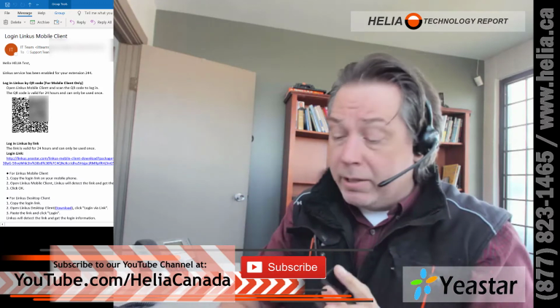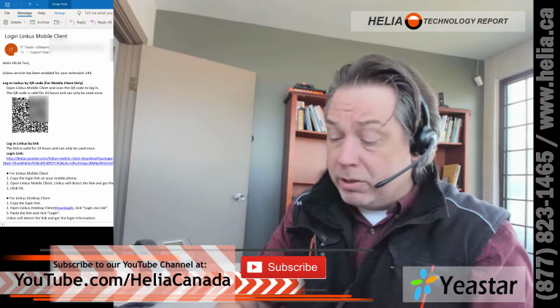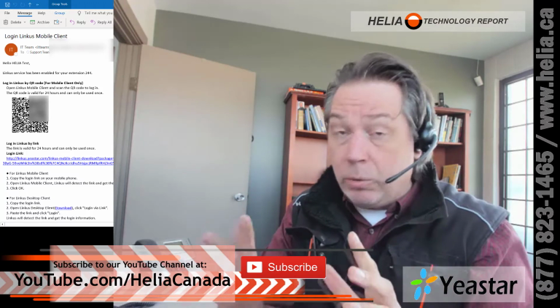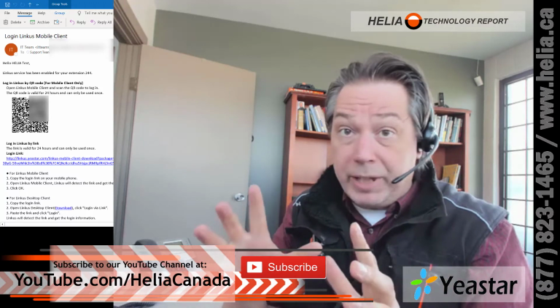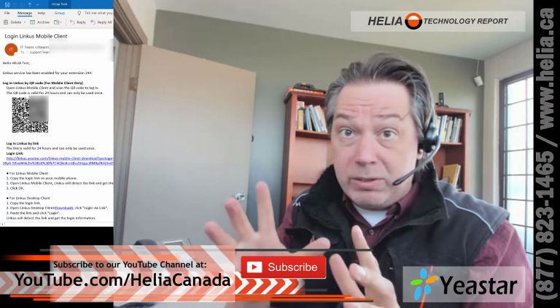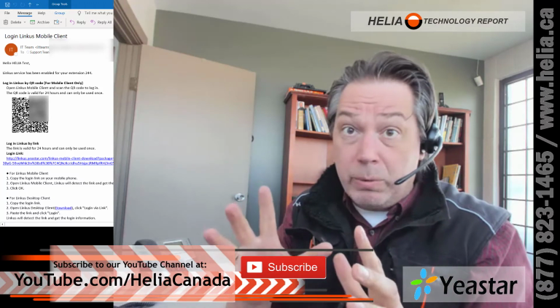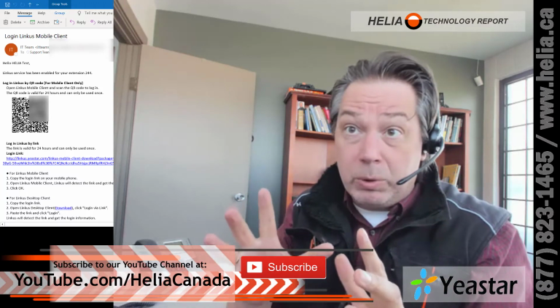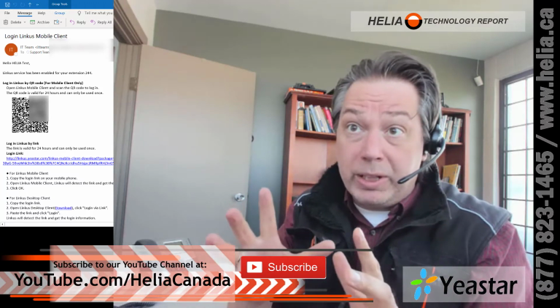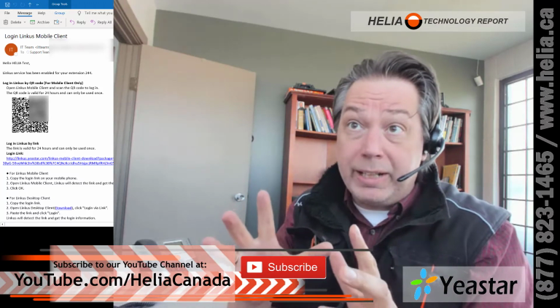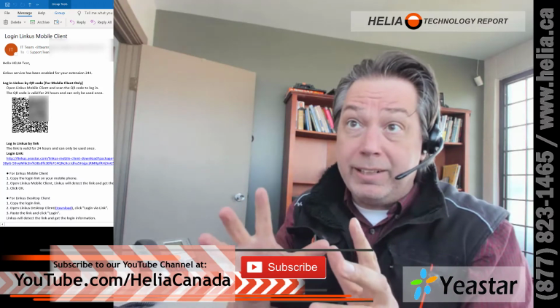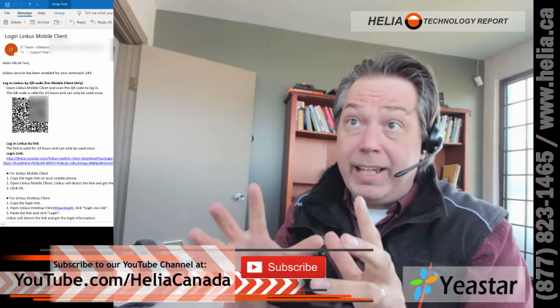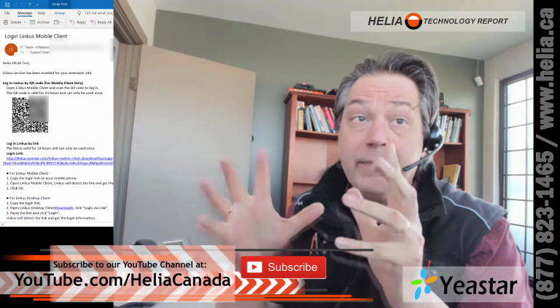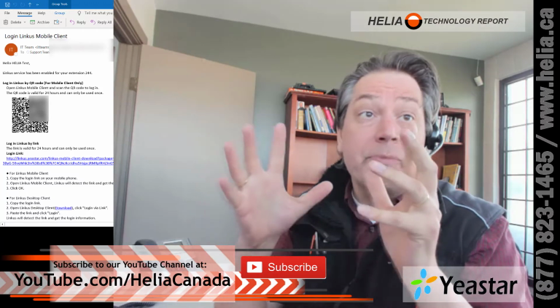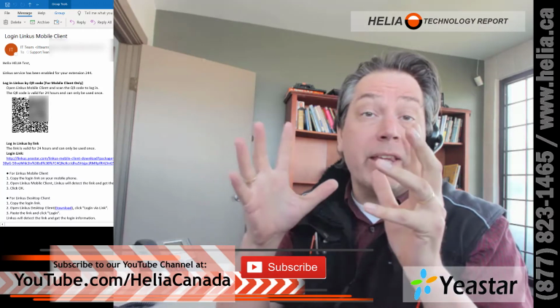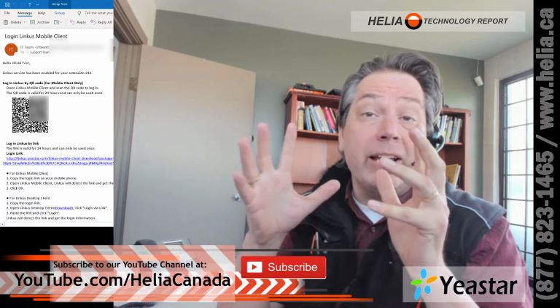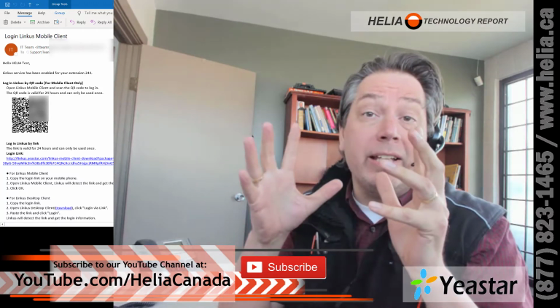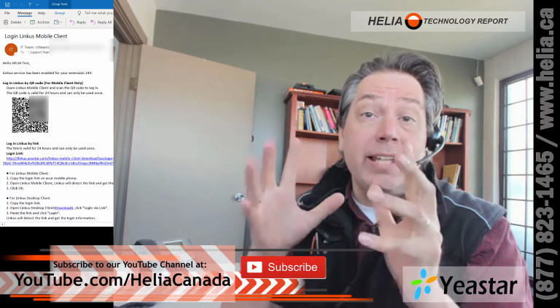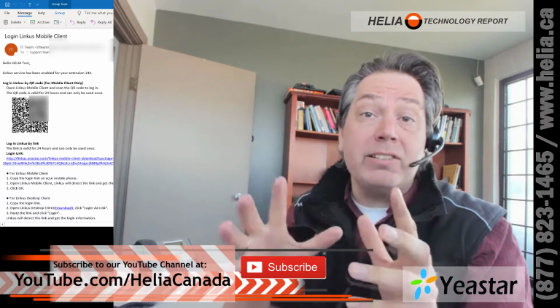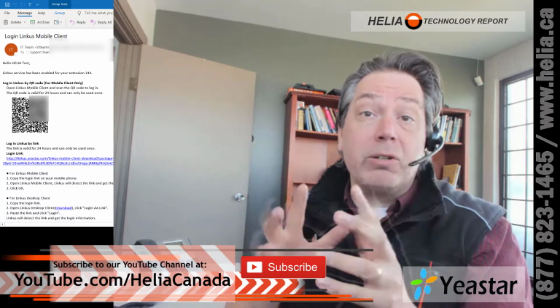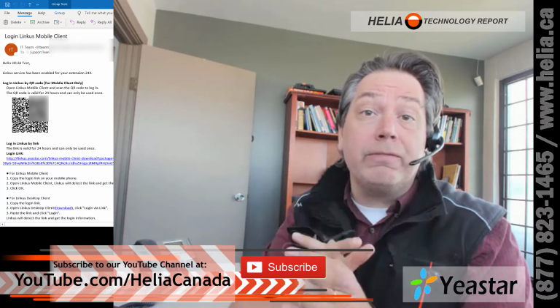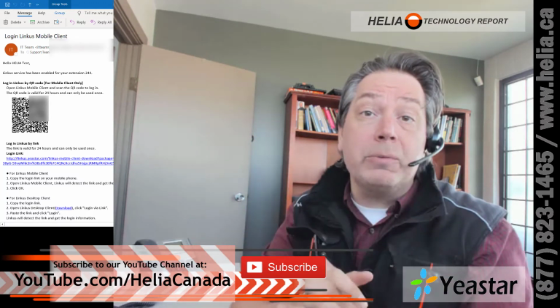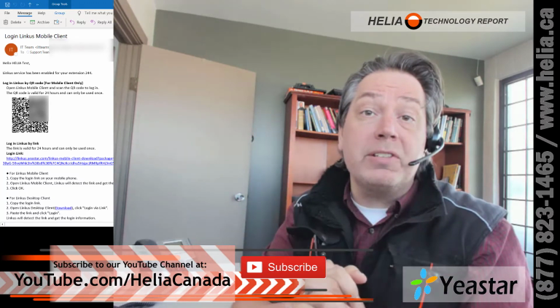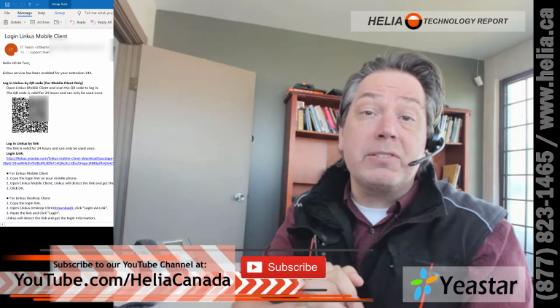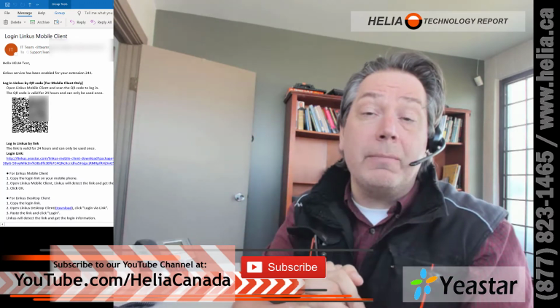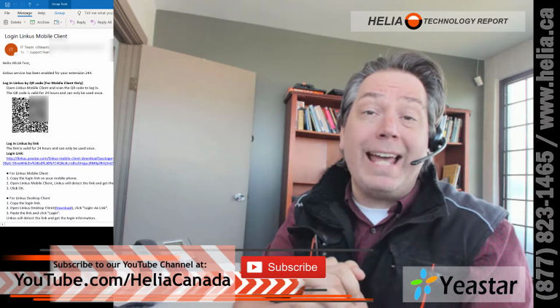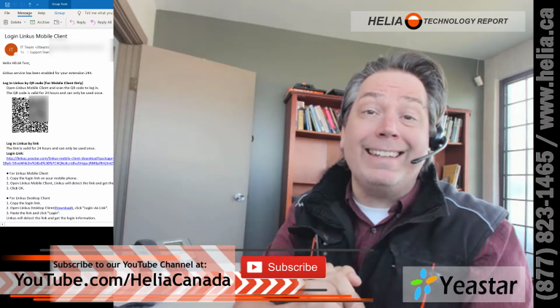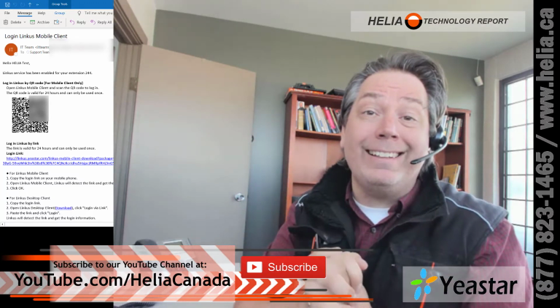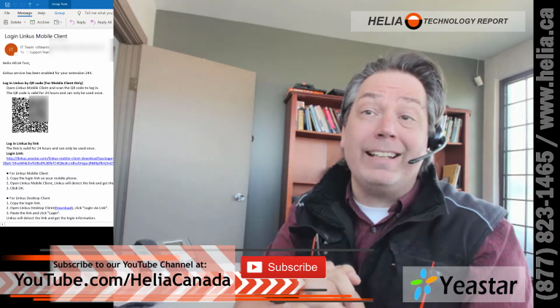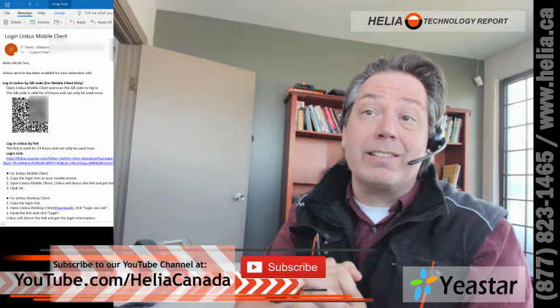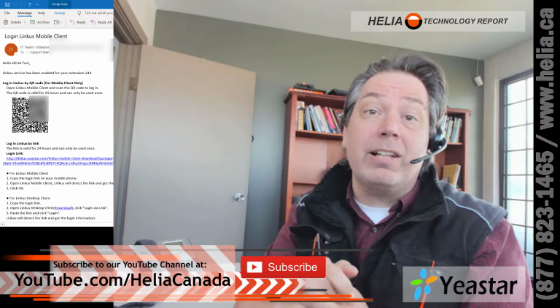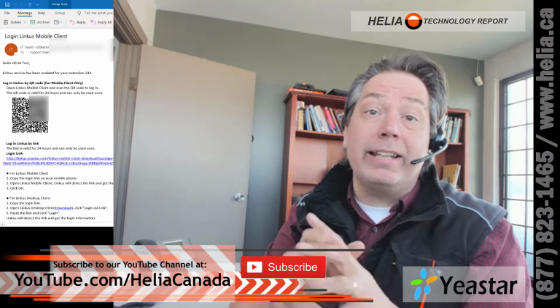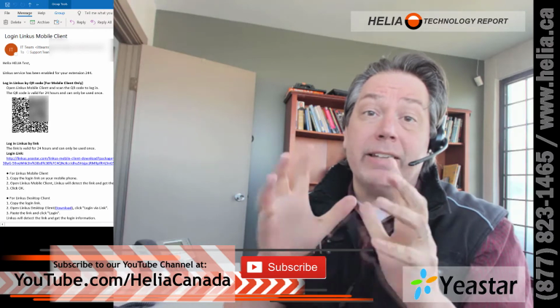So that's what we're looking at today — the Yeastar phone system and the Linkus client.